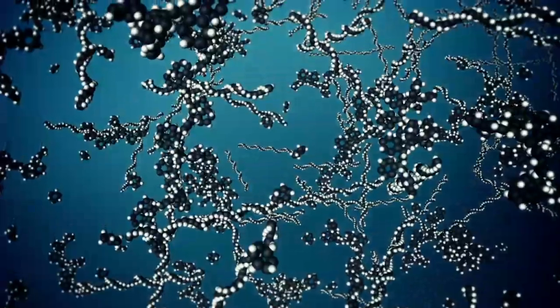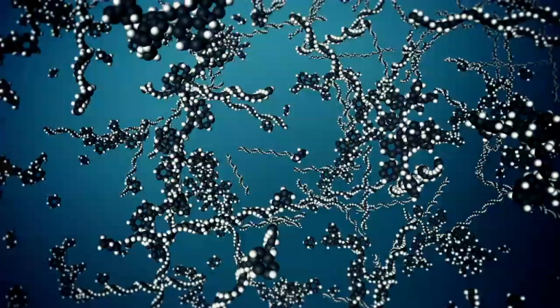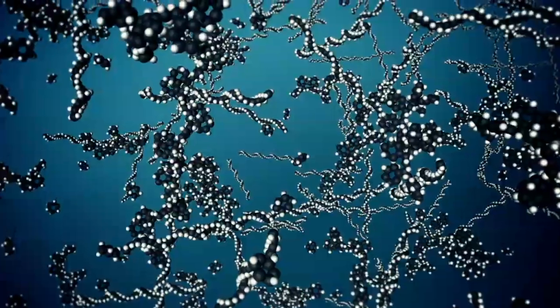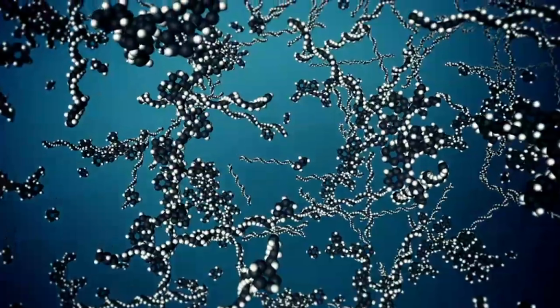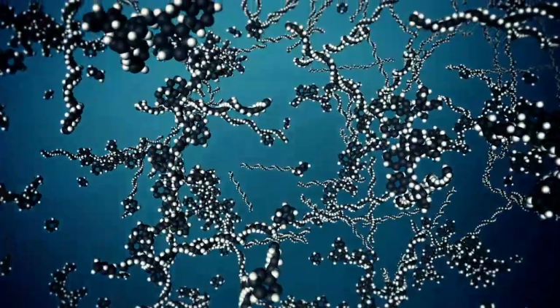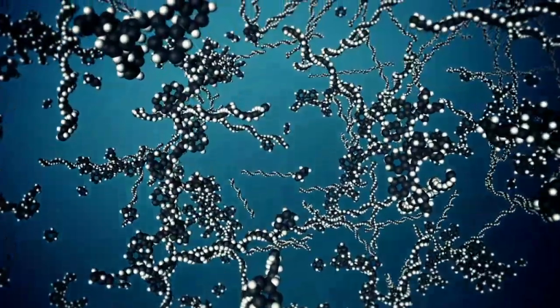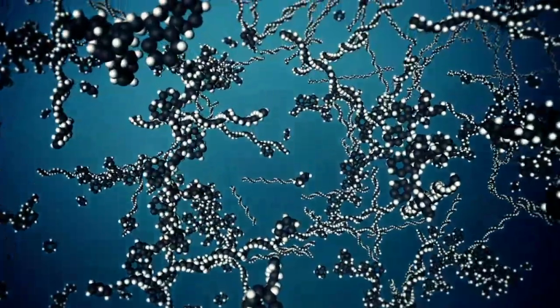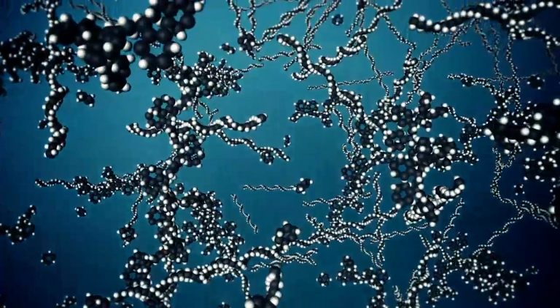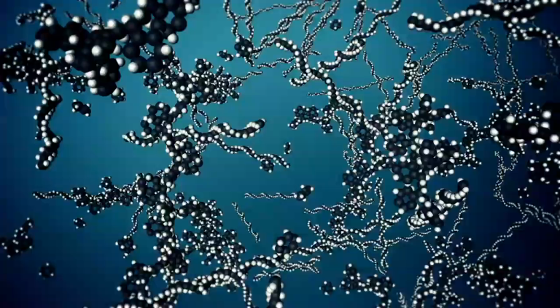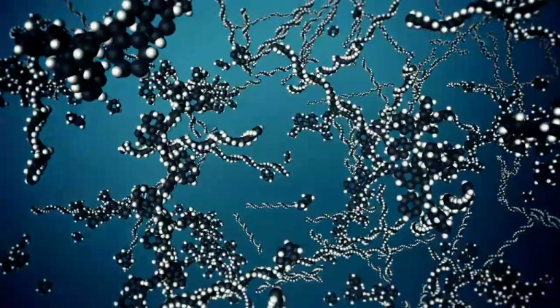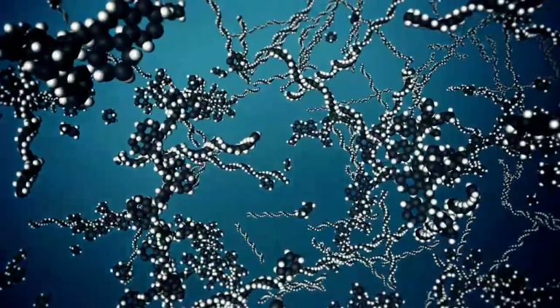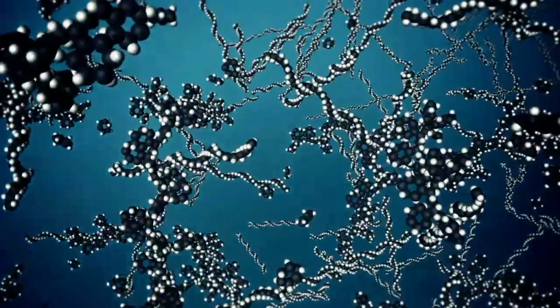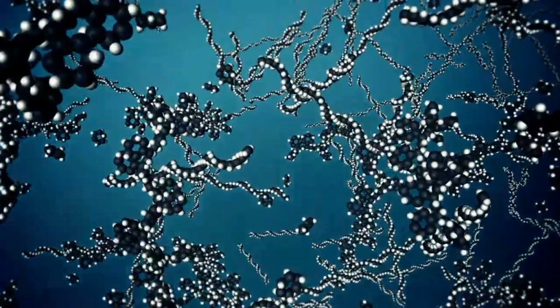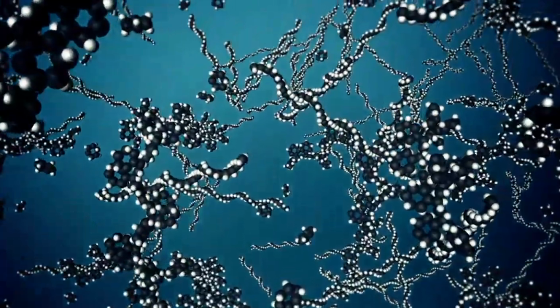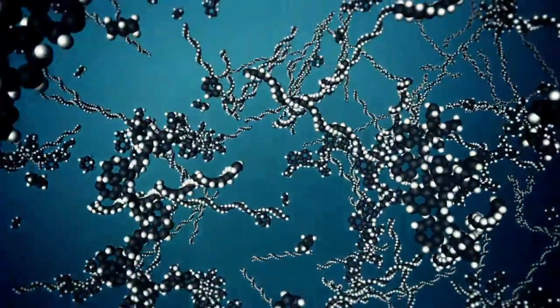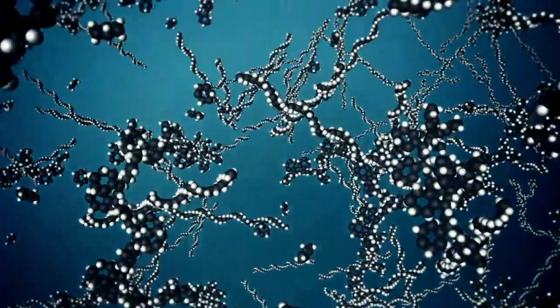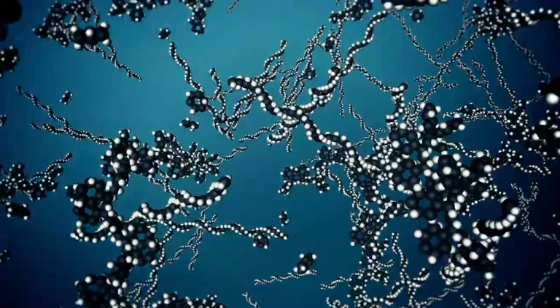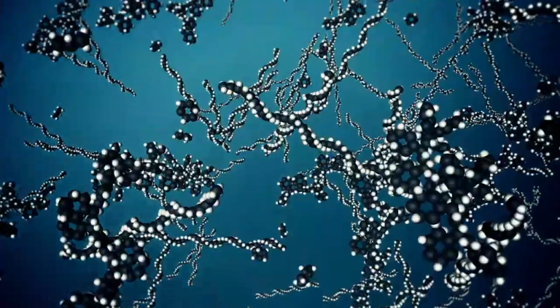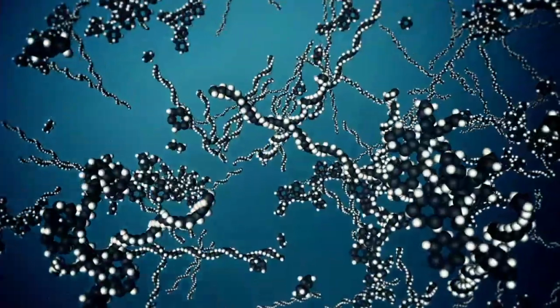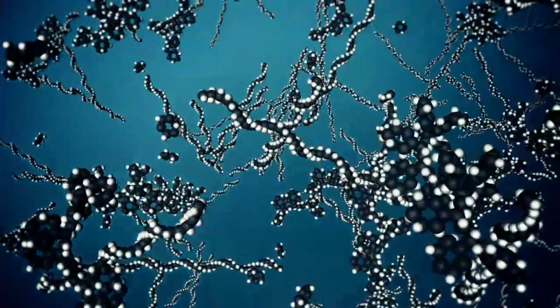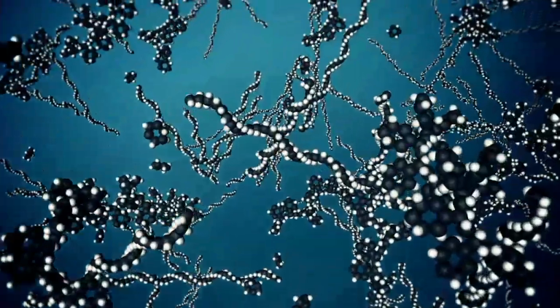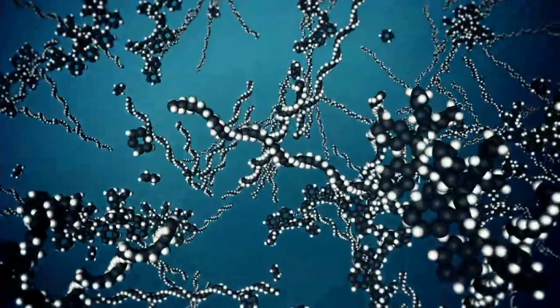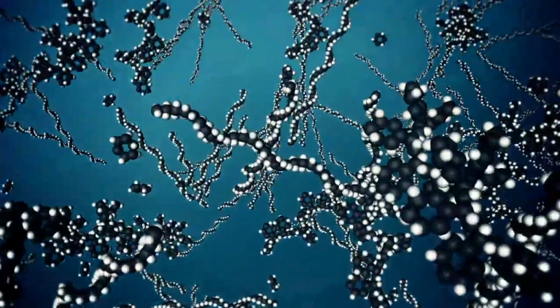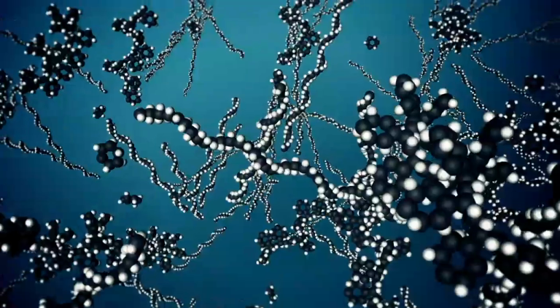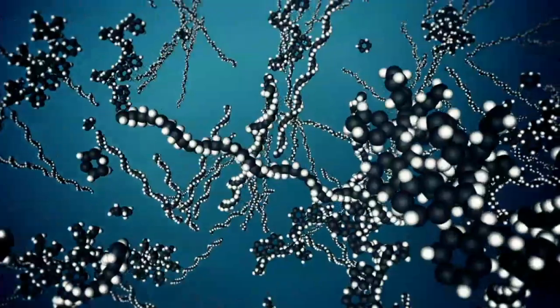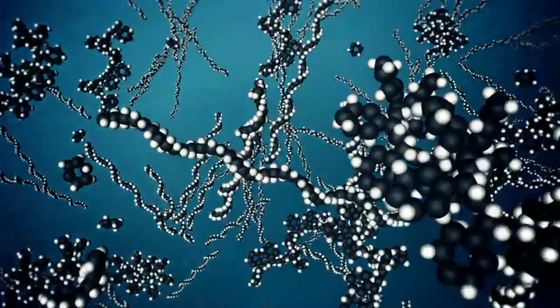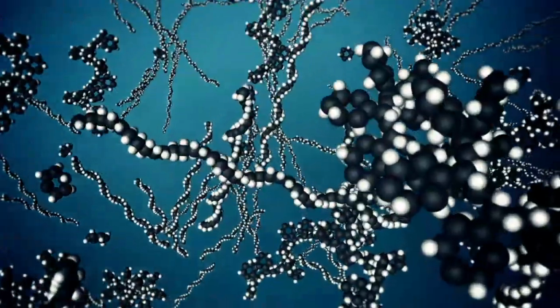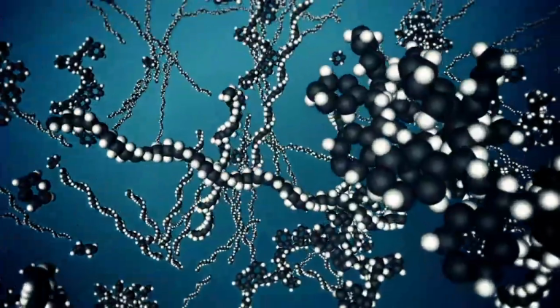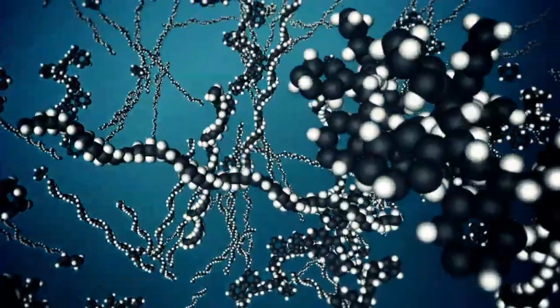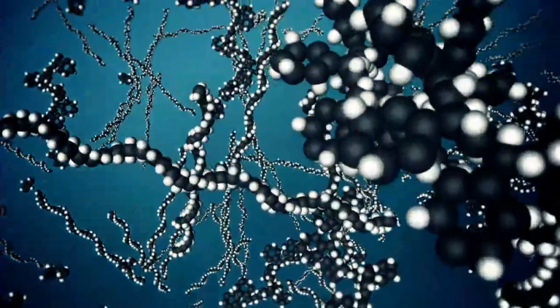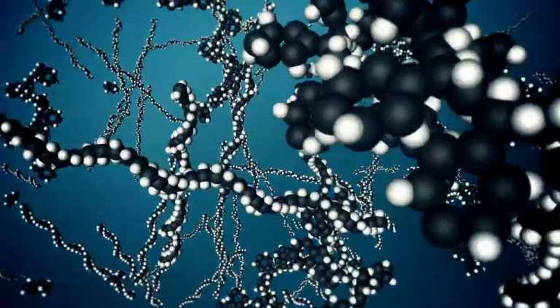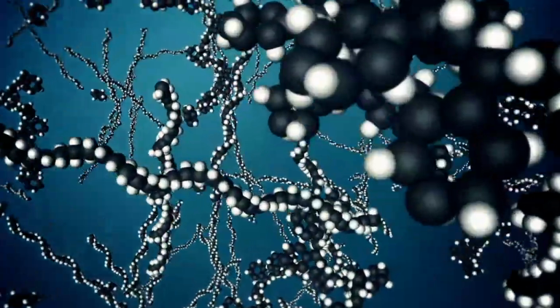They all have one thing in common: they were once oil, a mix of chains of carbon and hydrogen, which all have different properties depending on their structure.